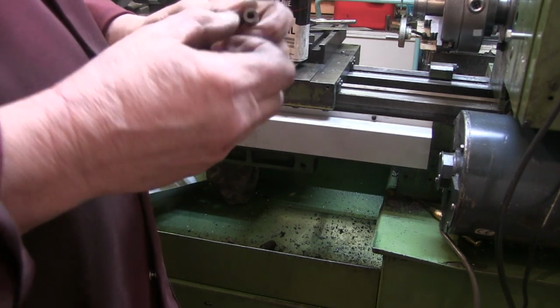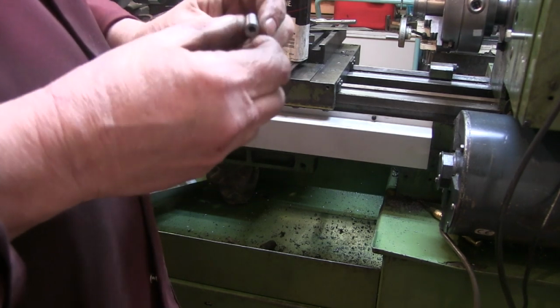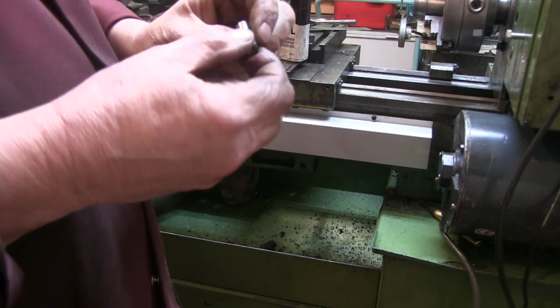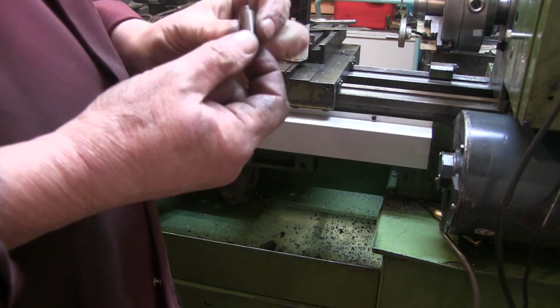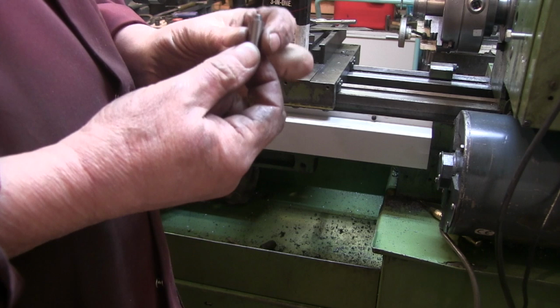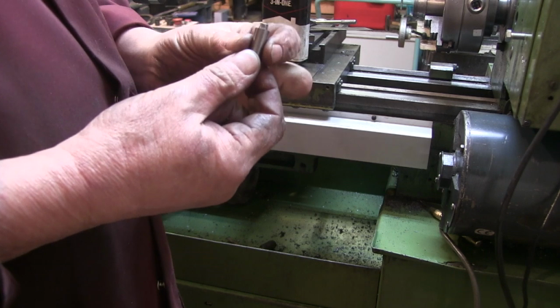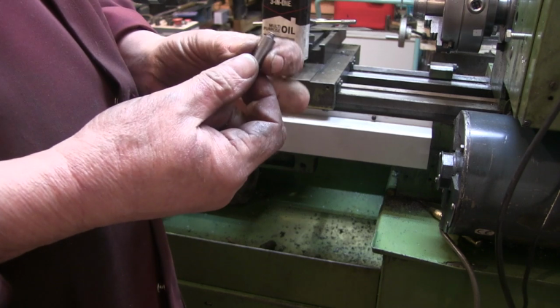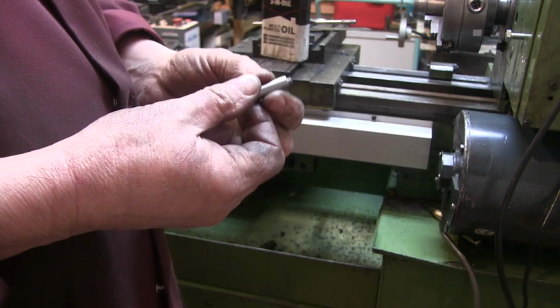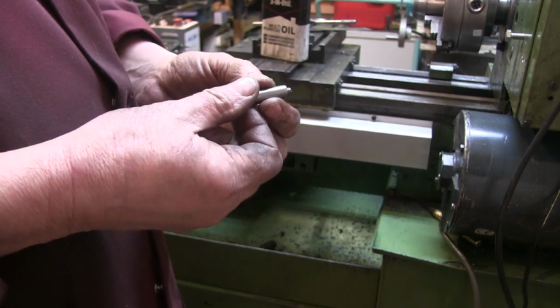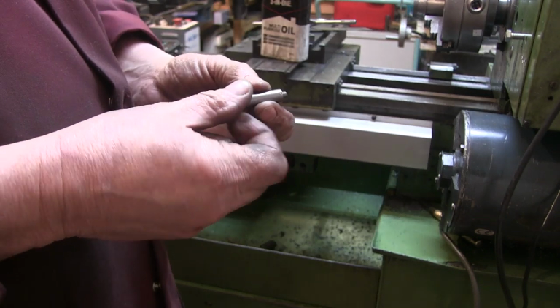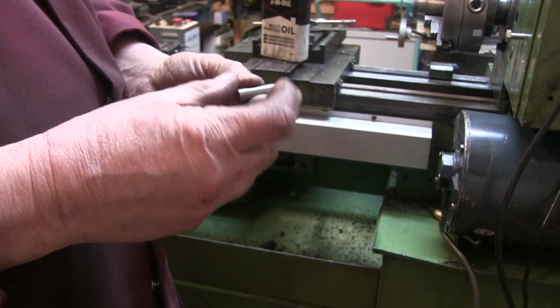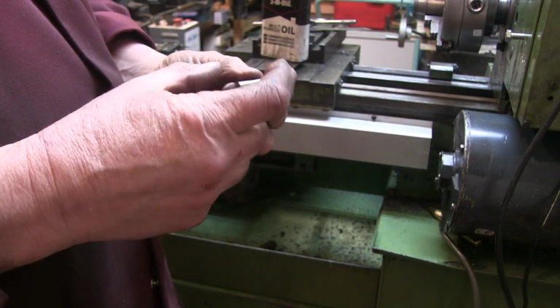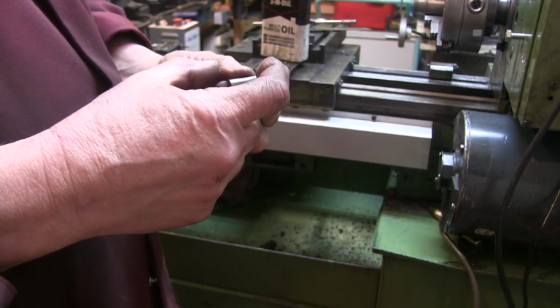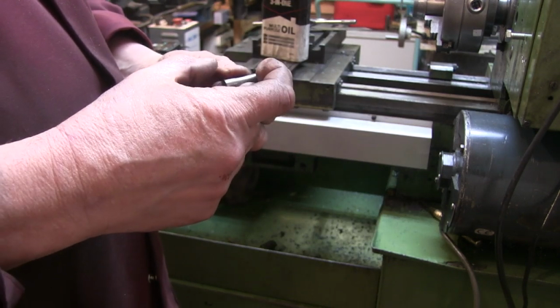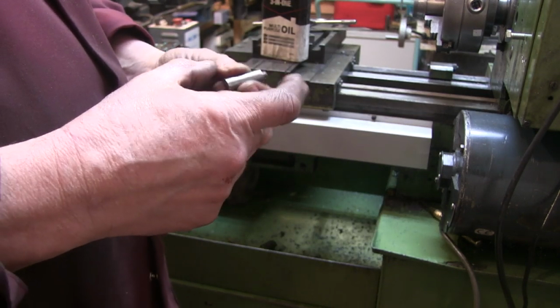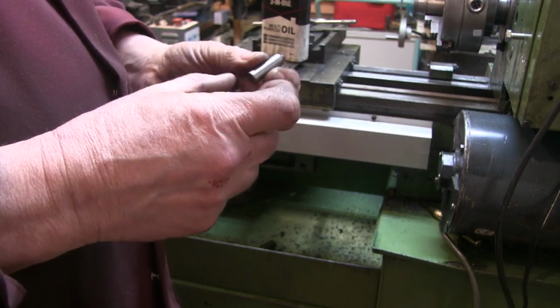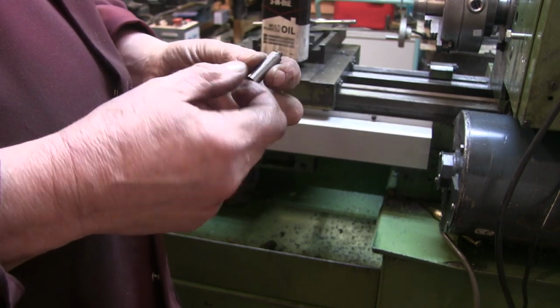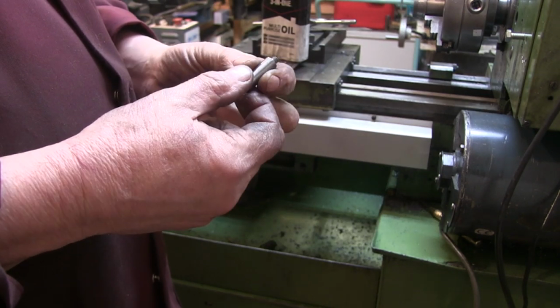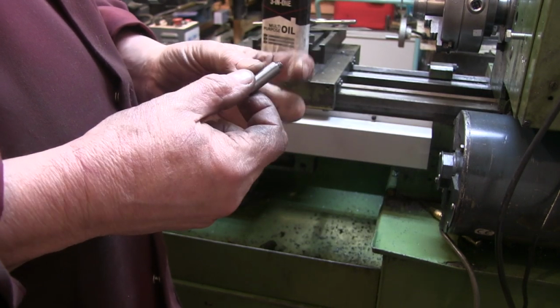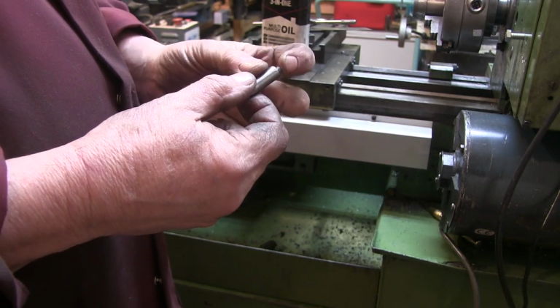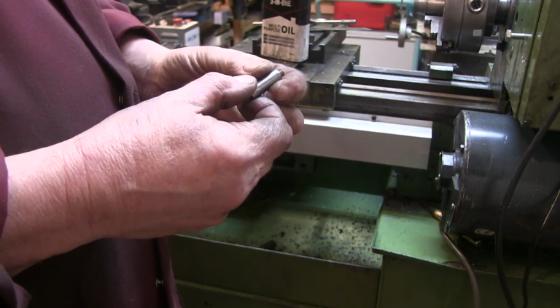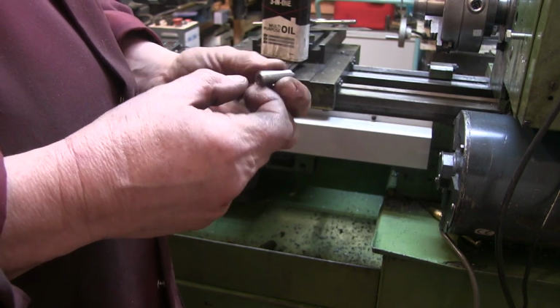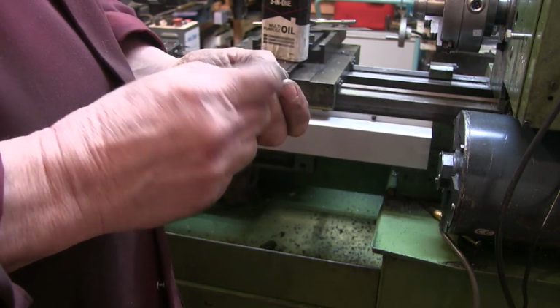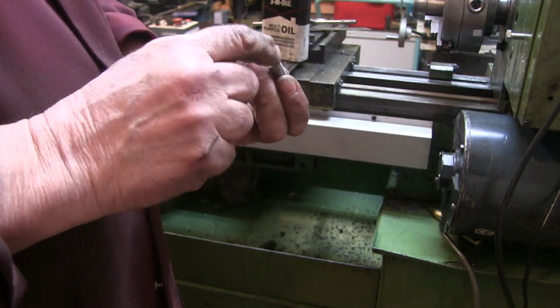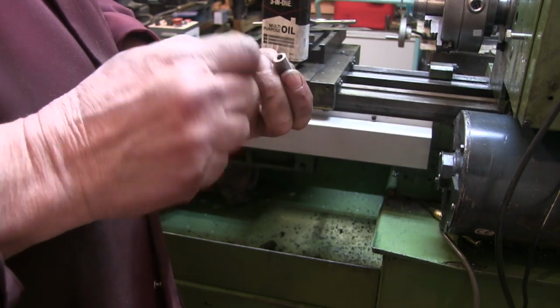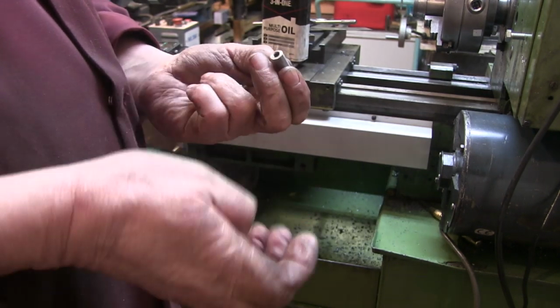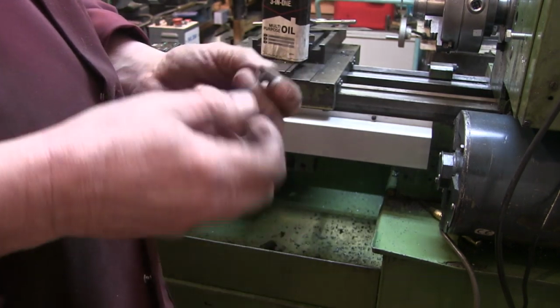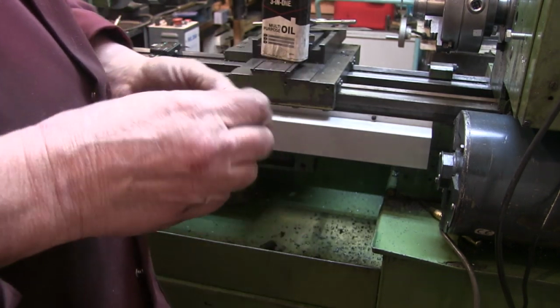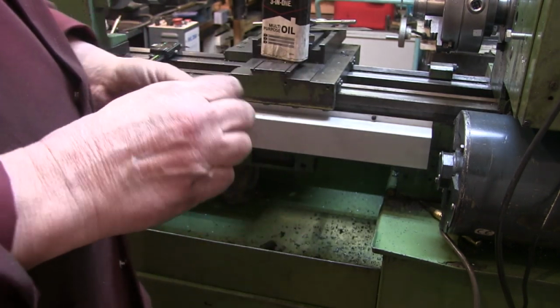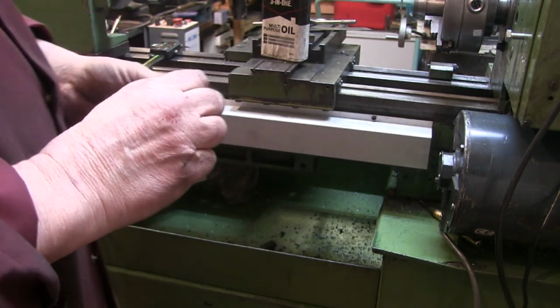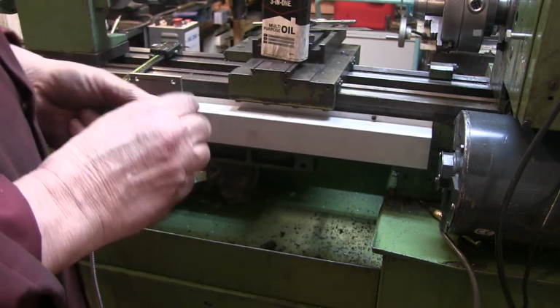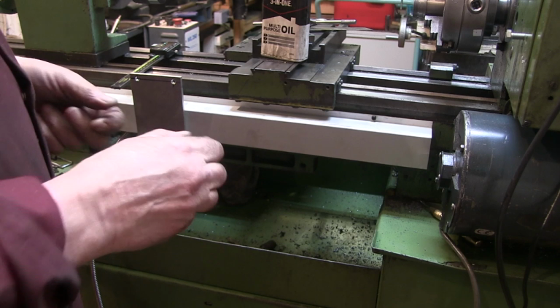These are the two spacers I just made. I've got a male thread on one end and a female thread on the other end.